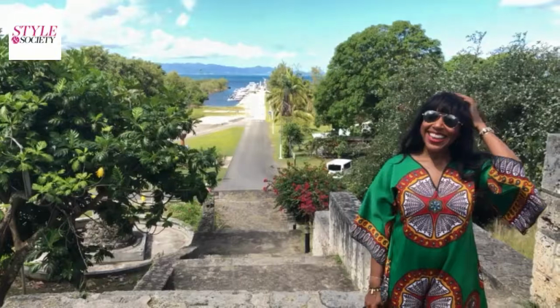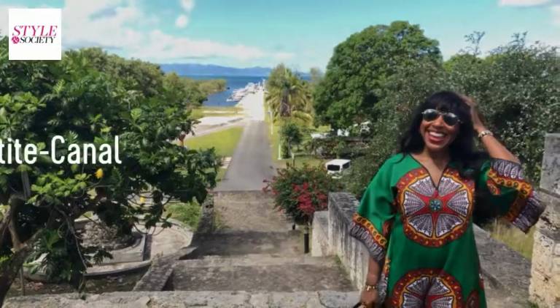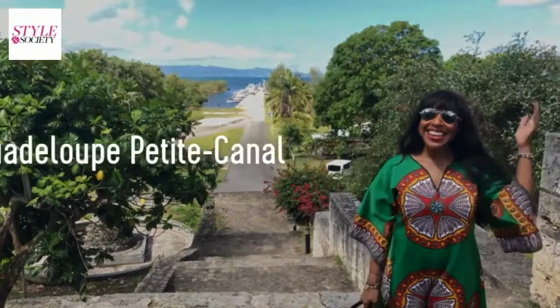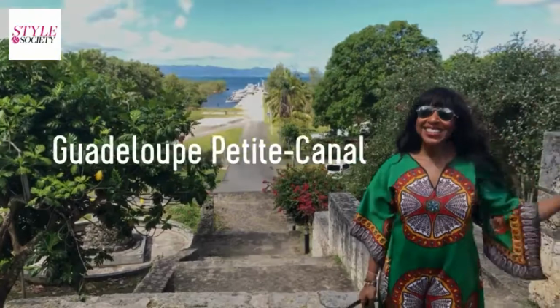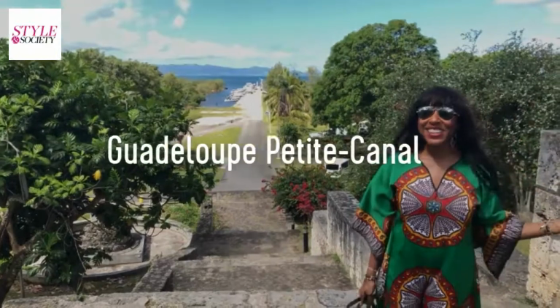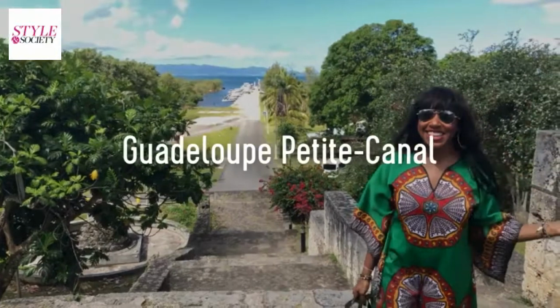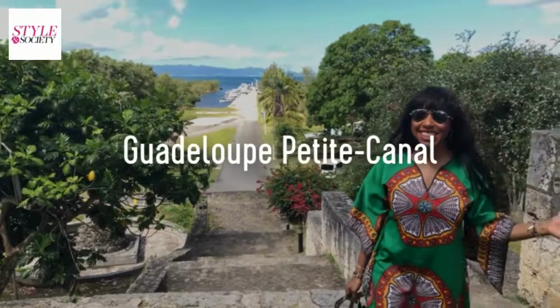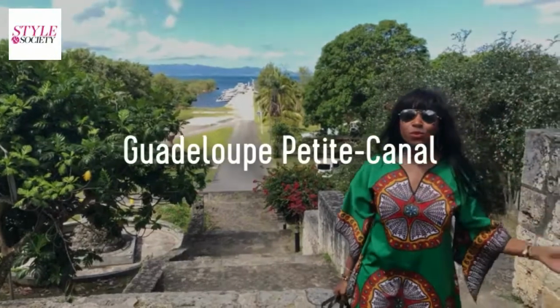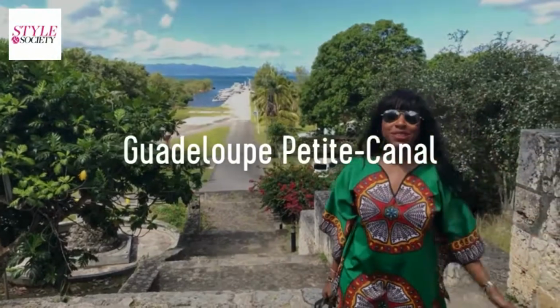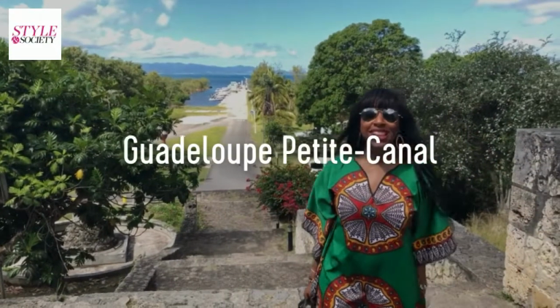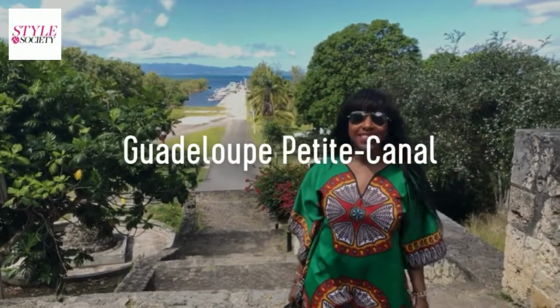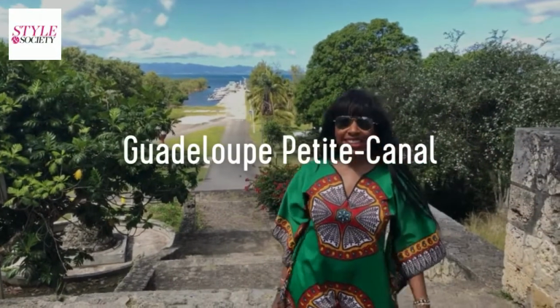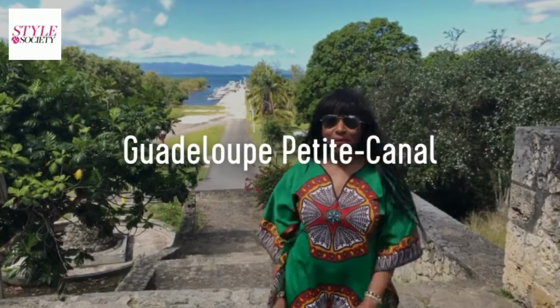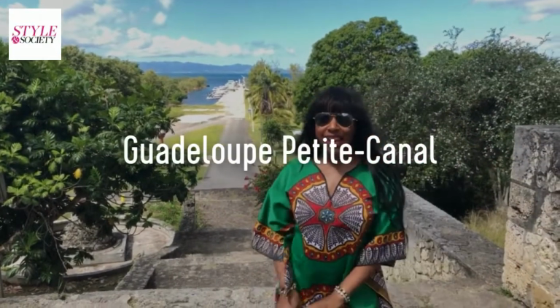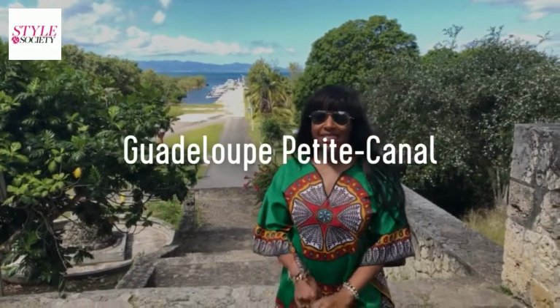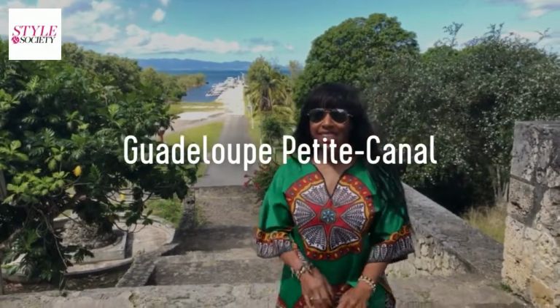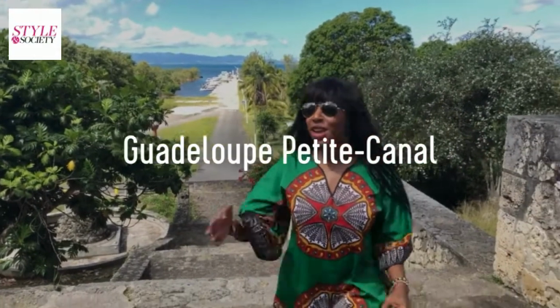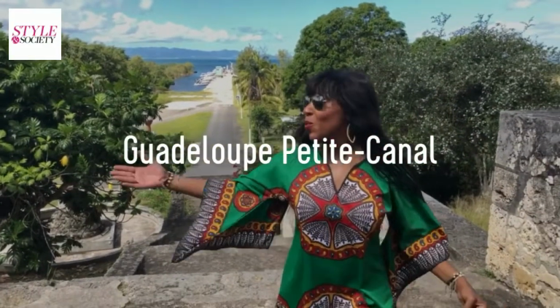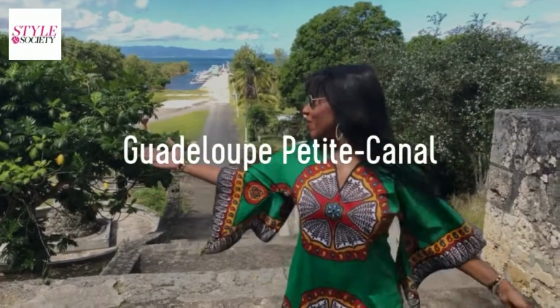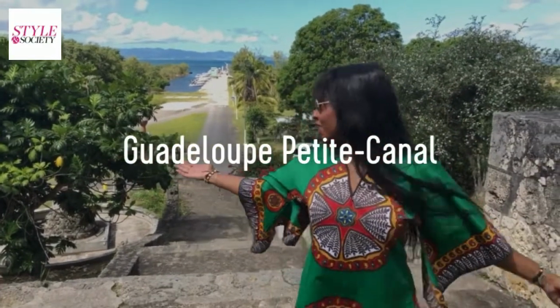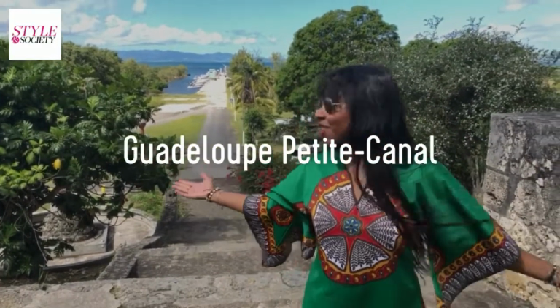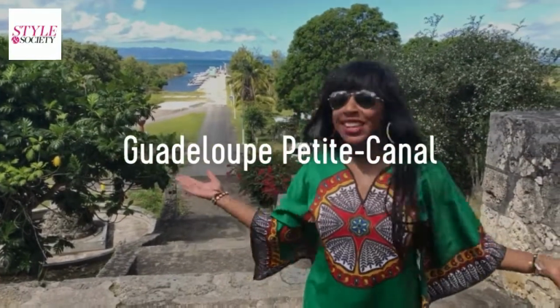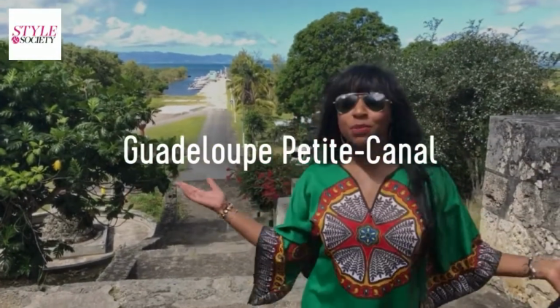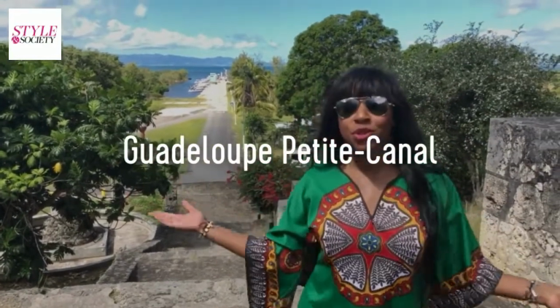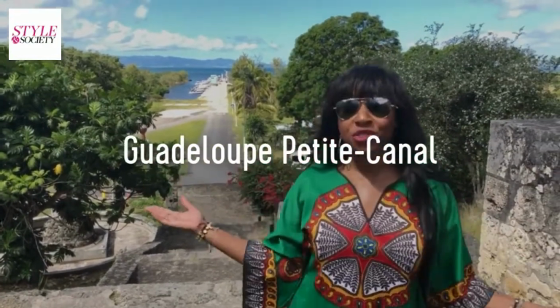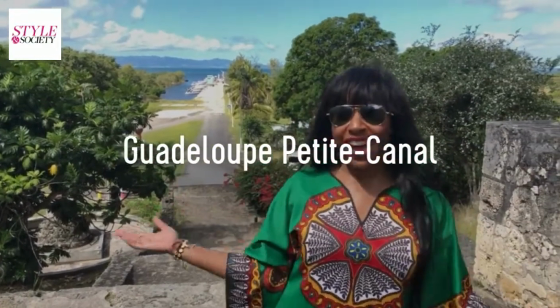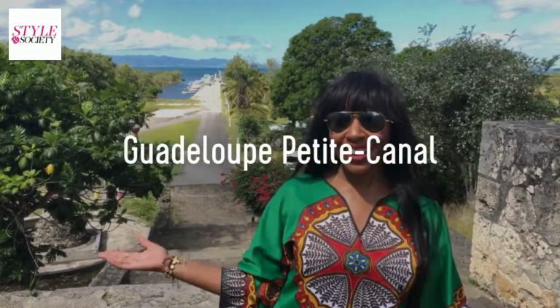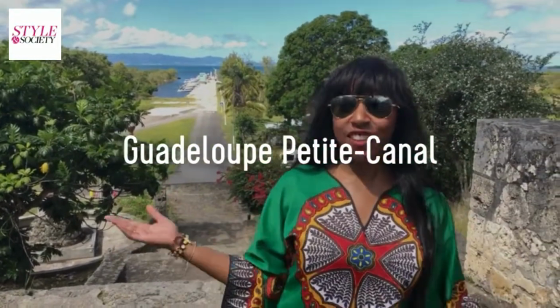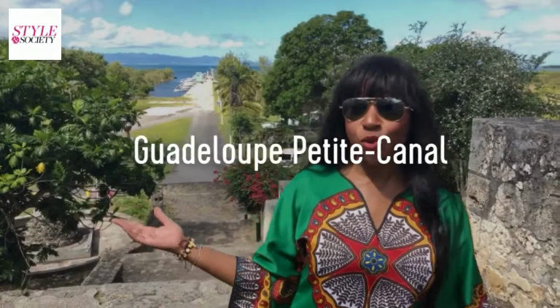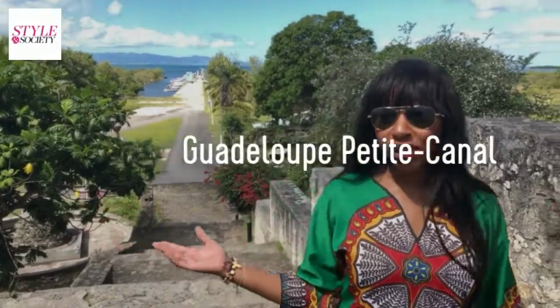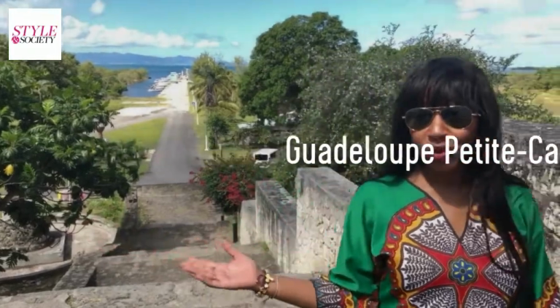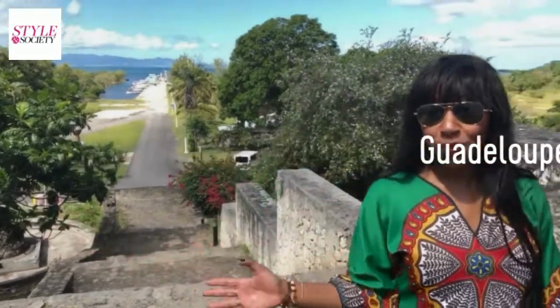Hey guys, I'm Kenya Claiborne with Style & Society magazine, and we are here in the beautiful island of Guadeloupe.